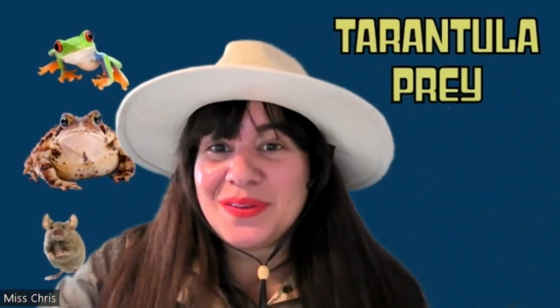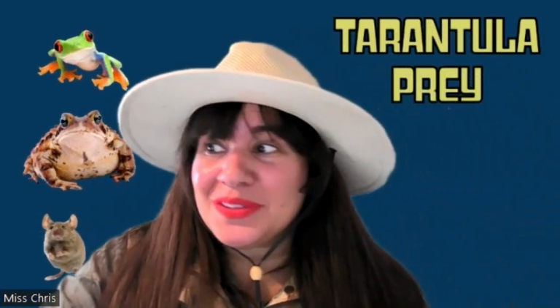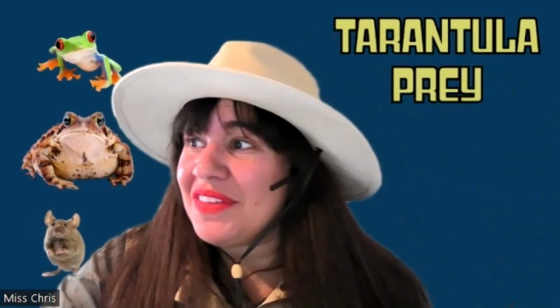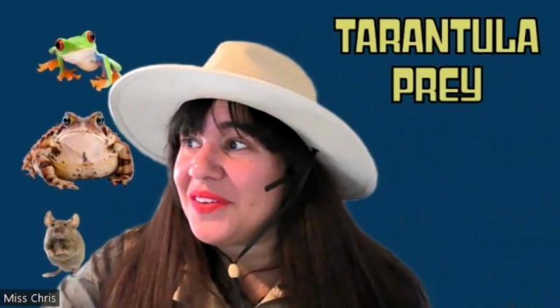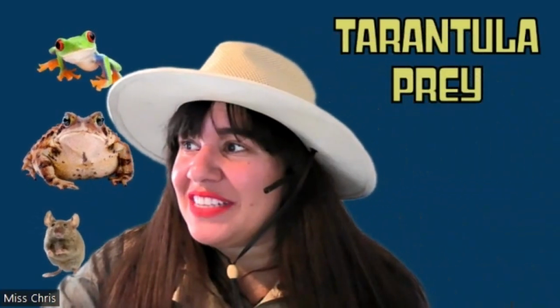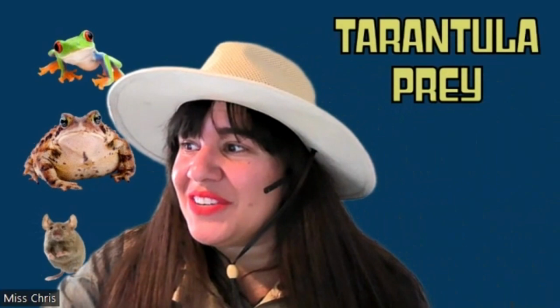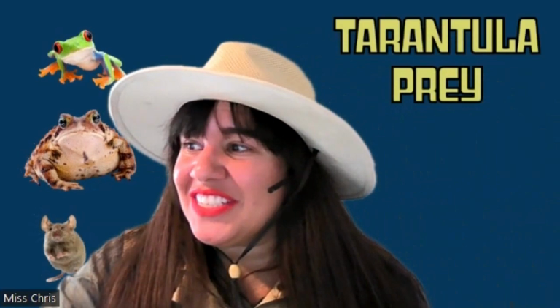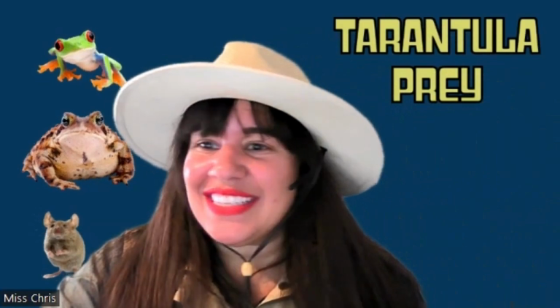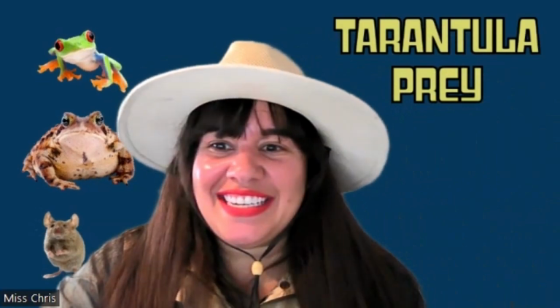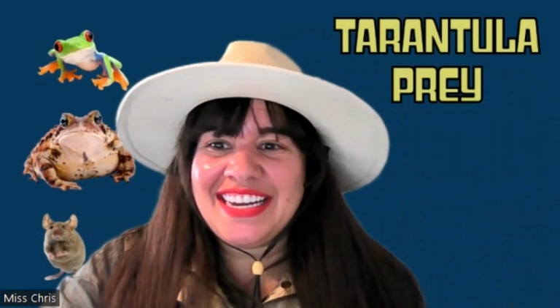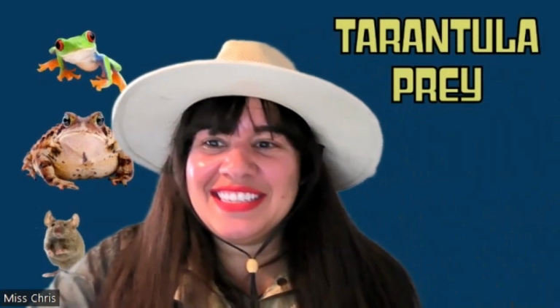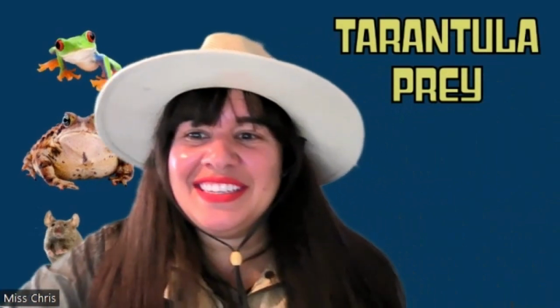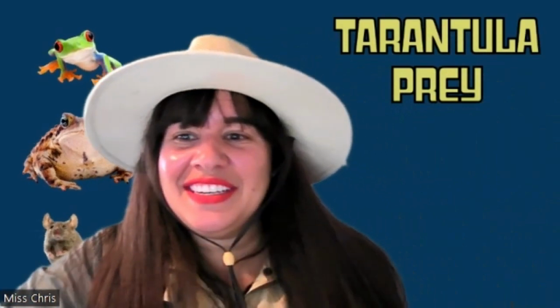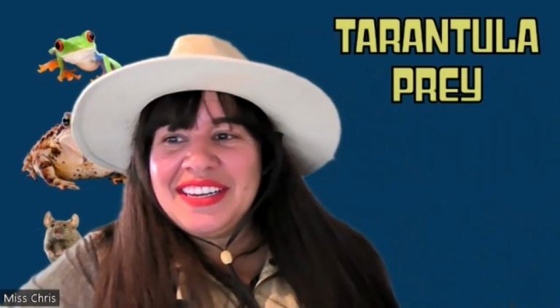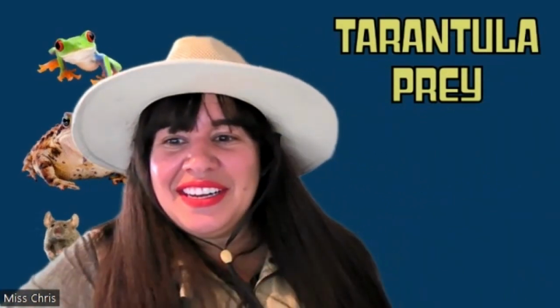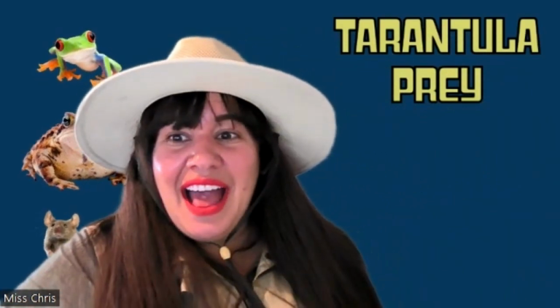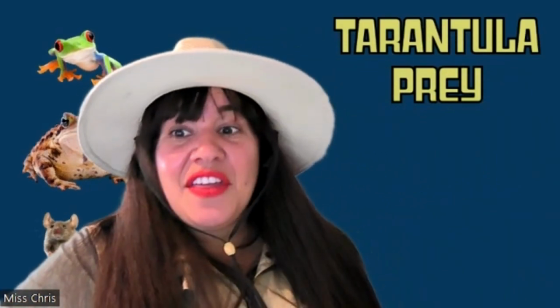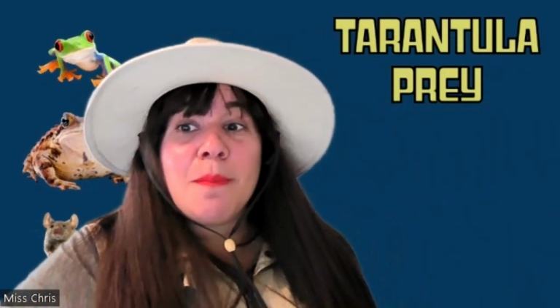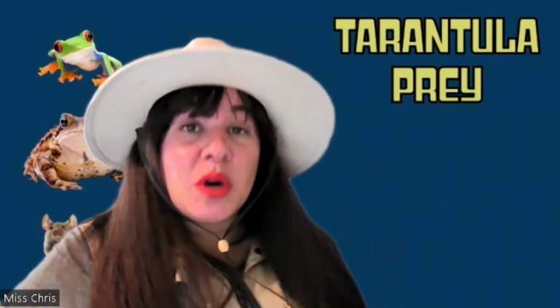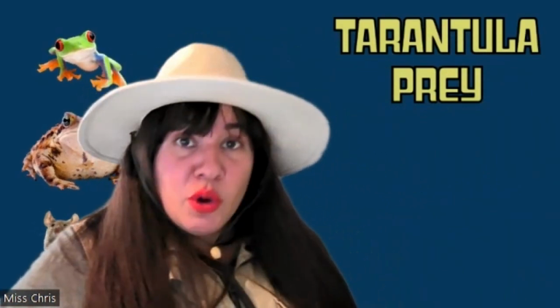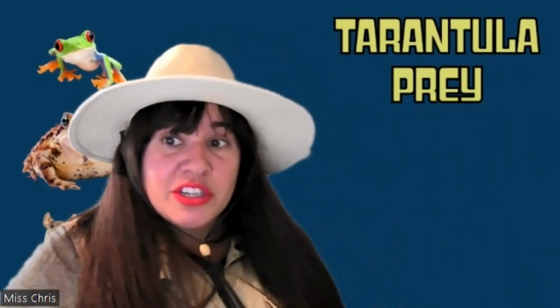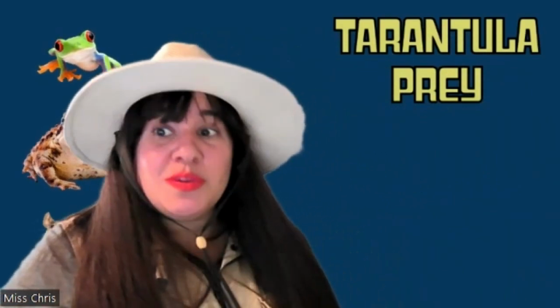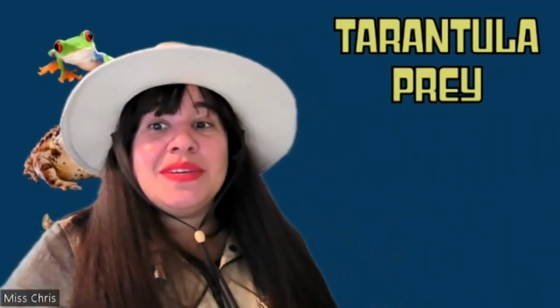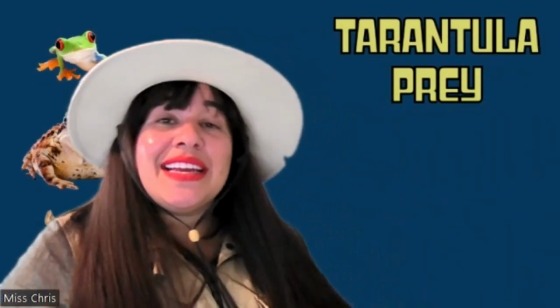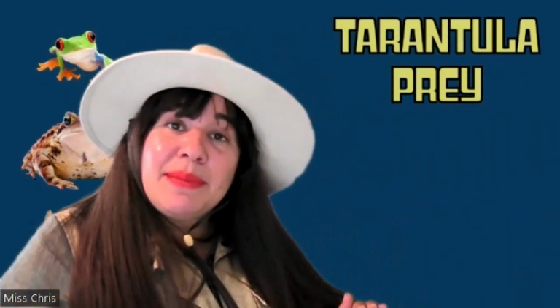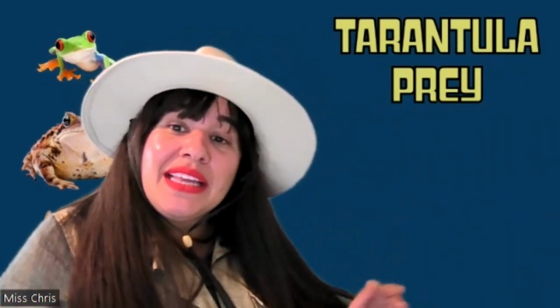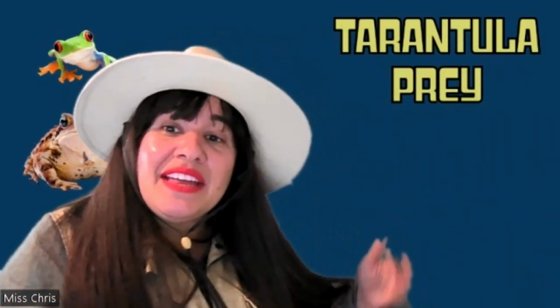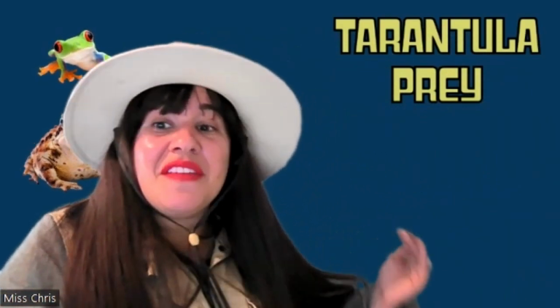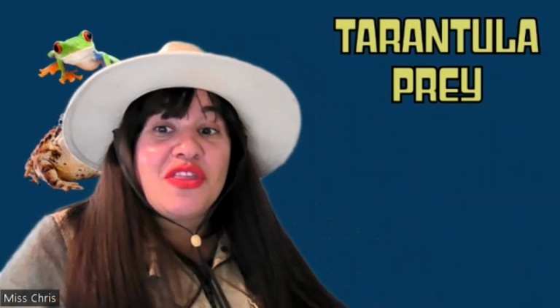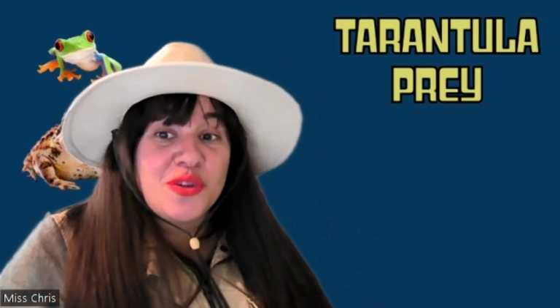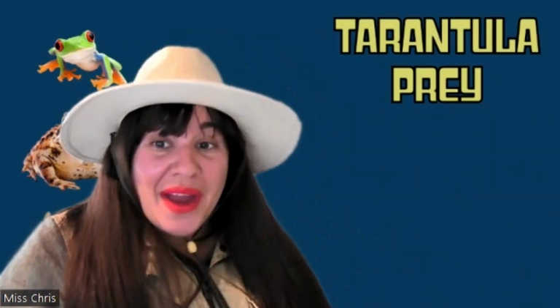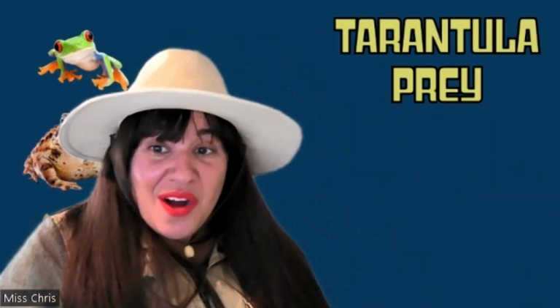Those are some of the other things tarantulas like to eat. They are burrowers, which means they typically live in the ground.